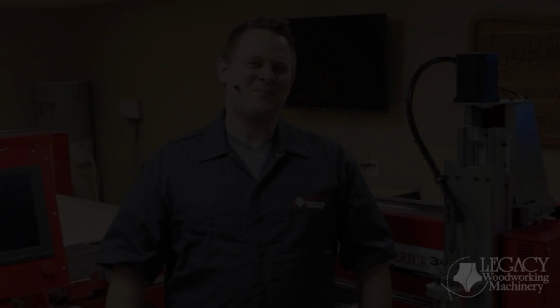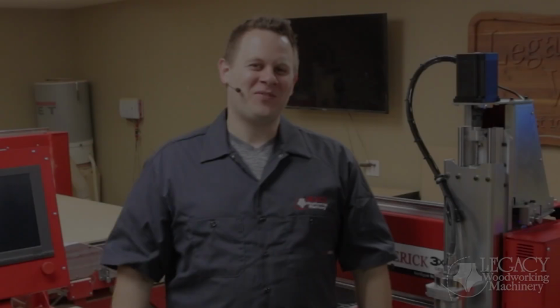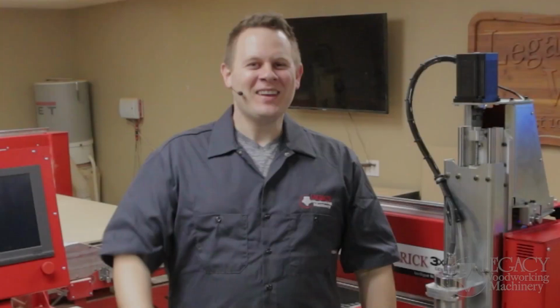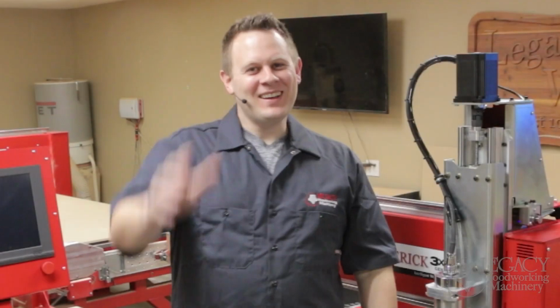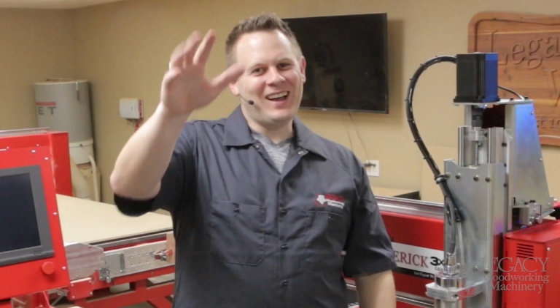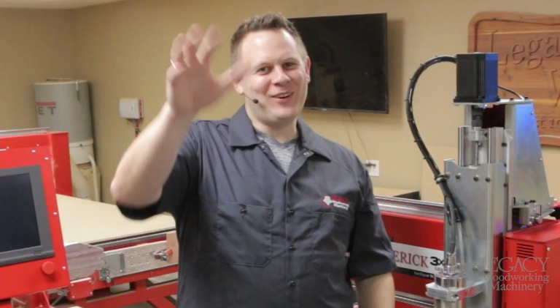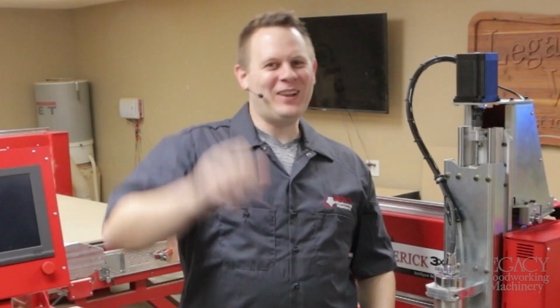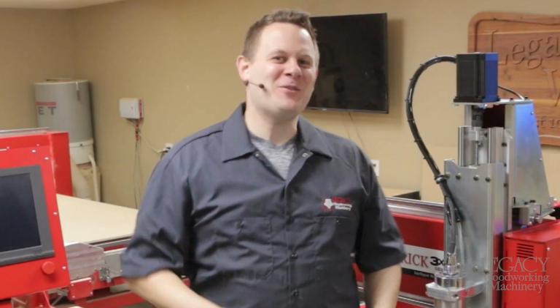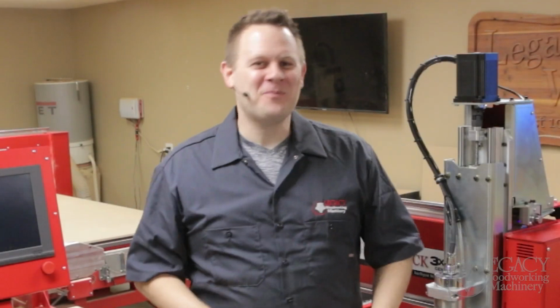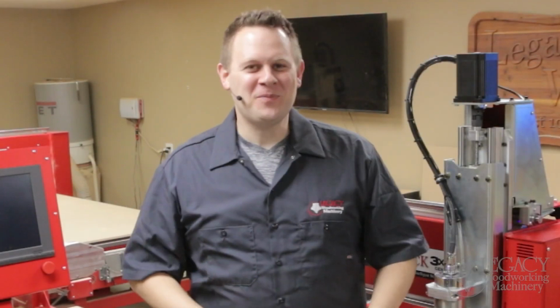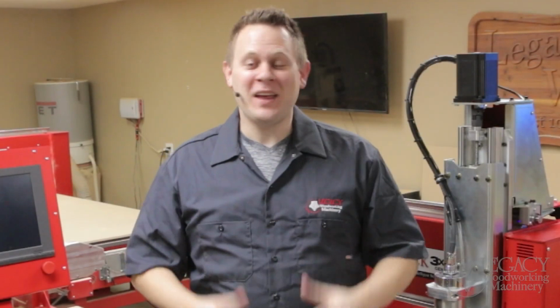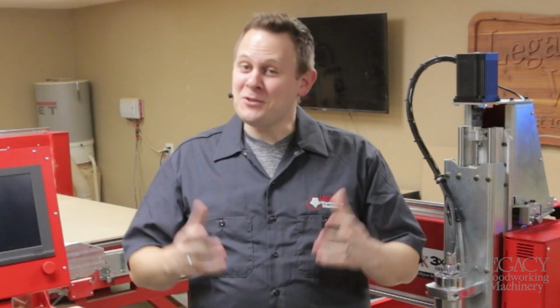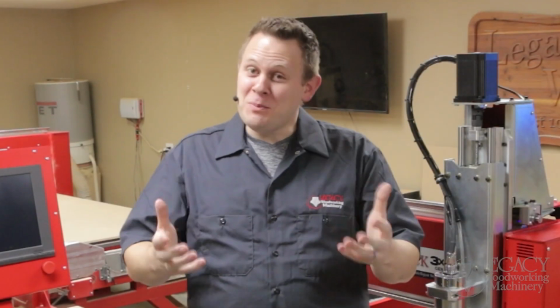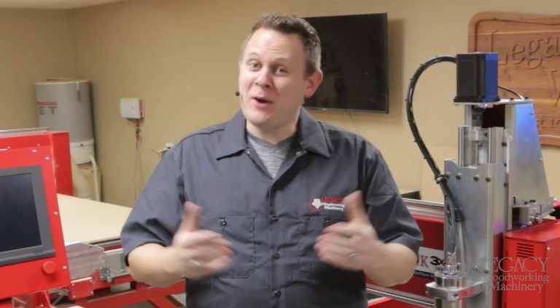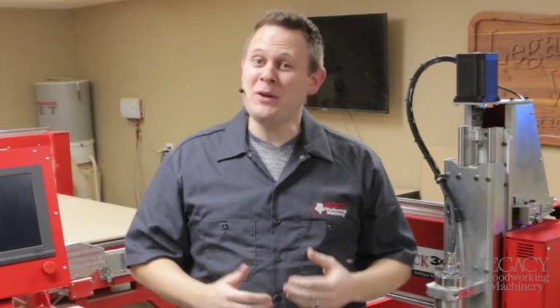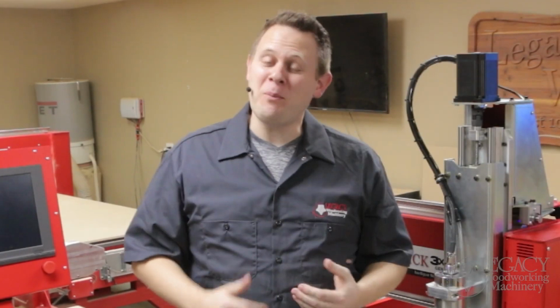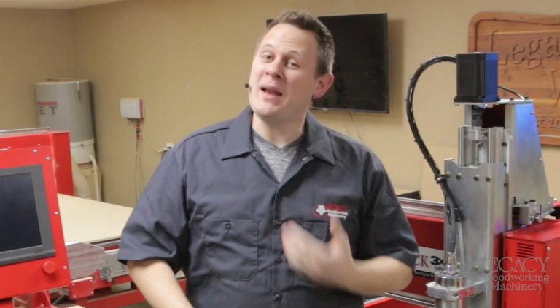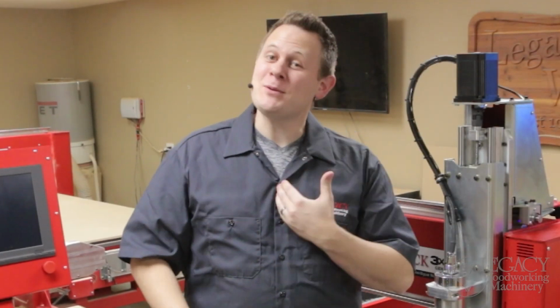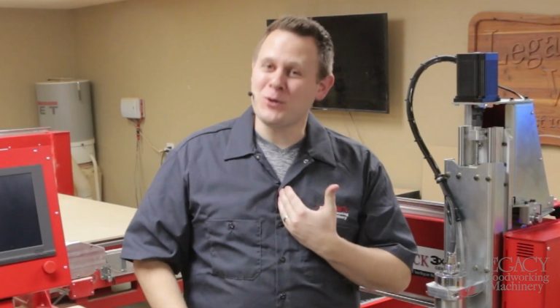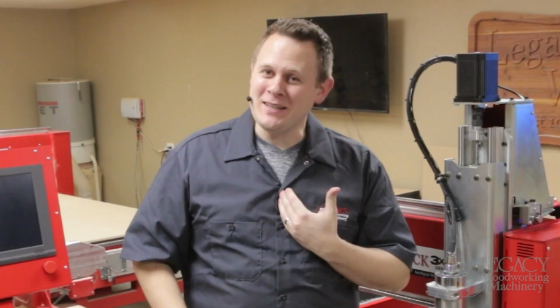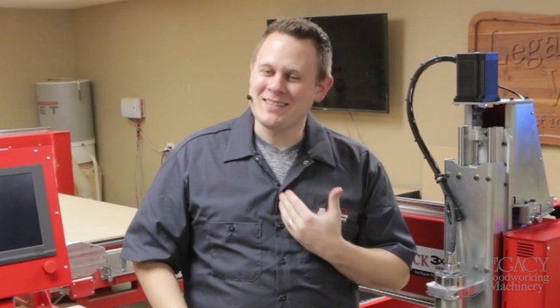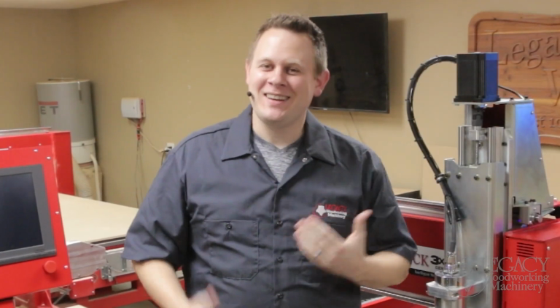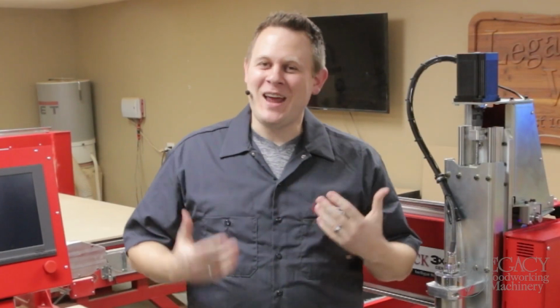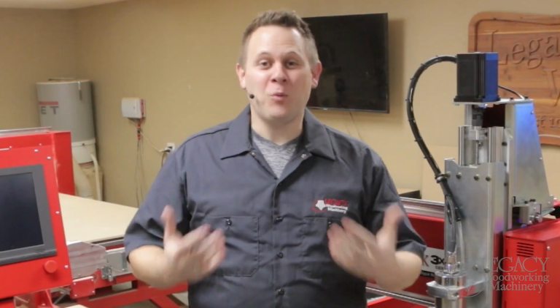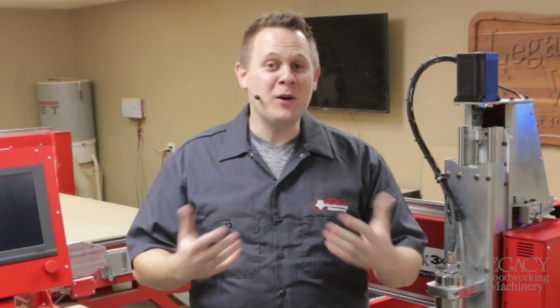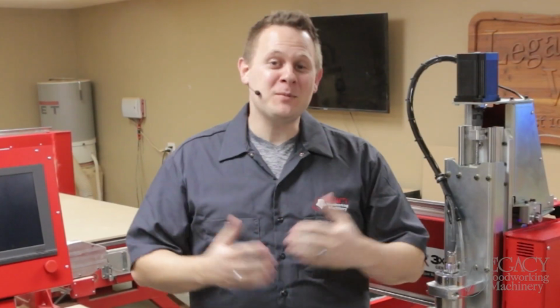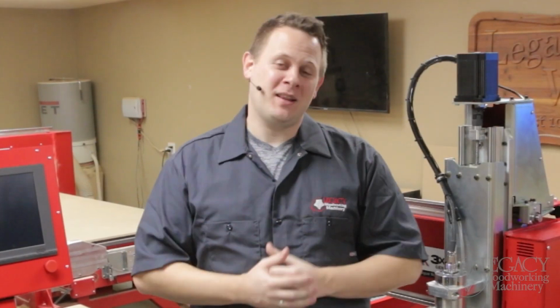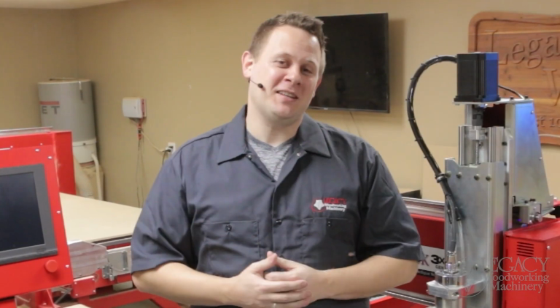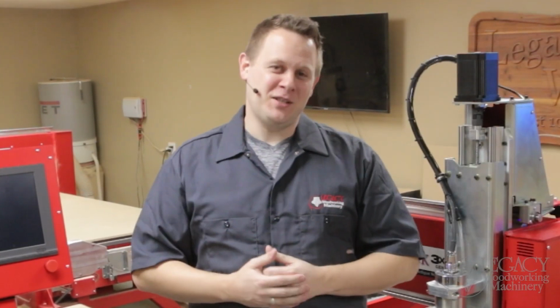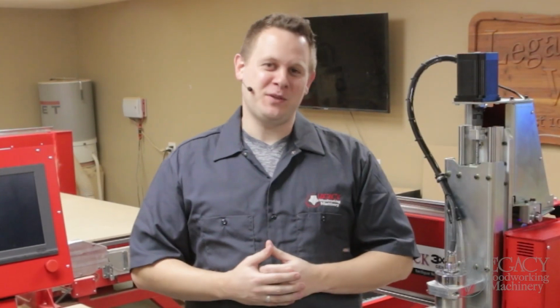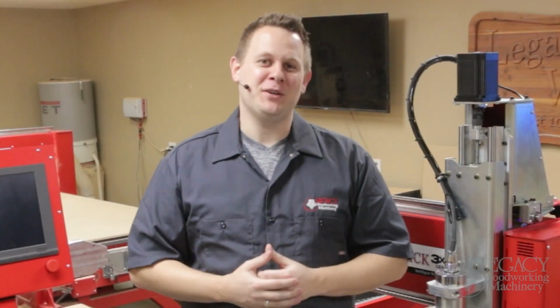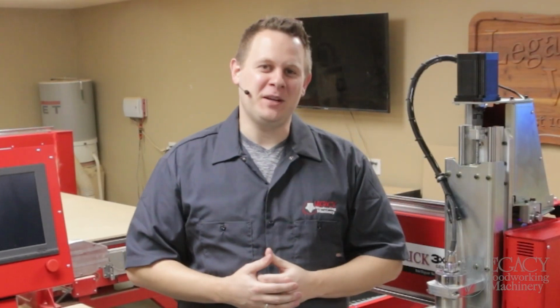Hello! As you may already know, my name is Chris, and welcome to Legacy's facility.